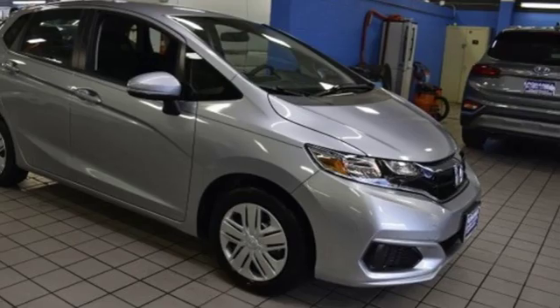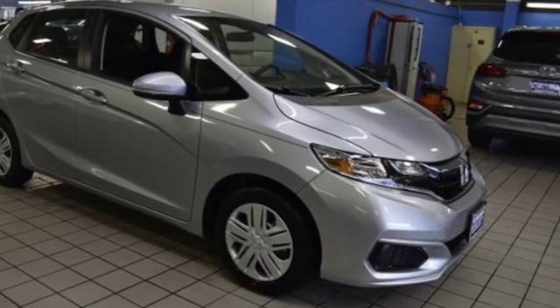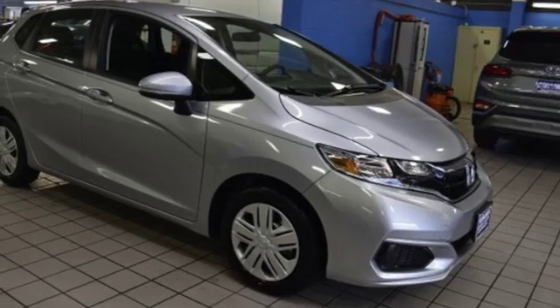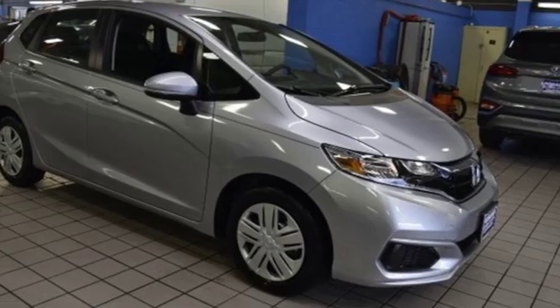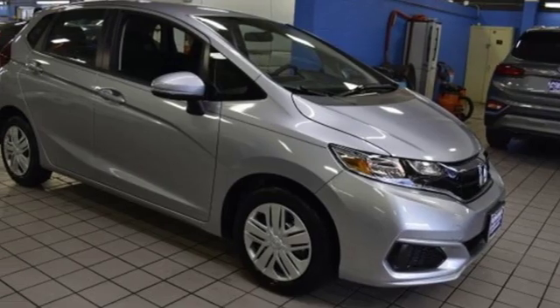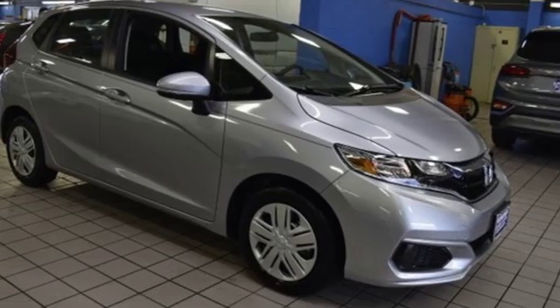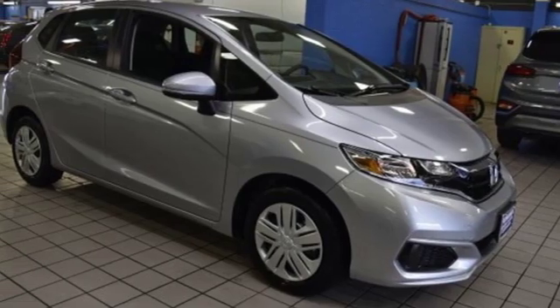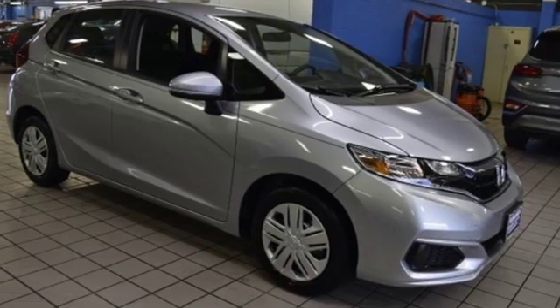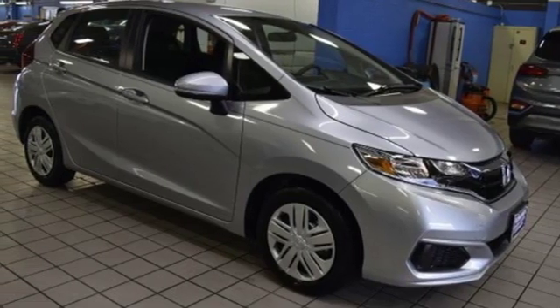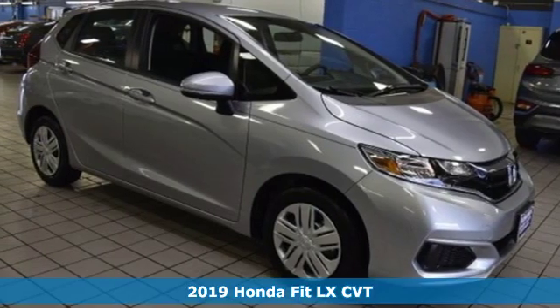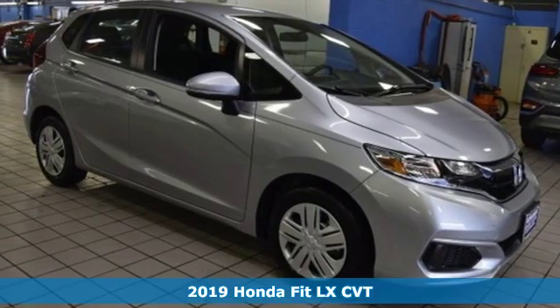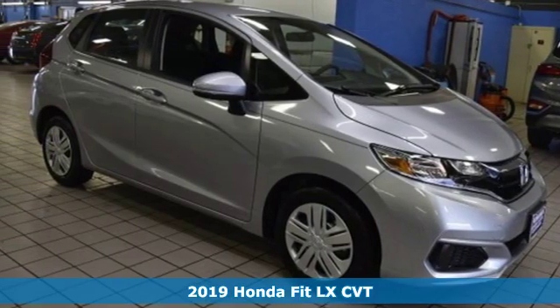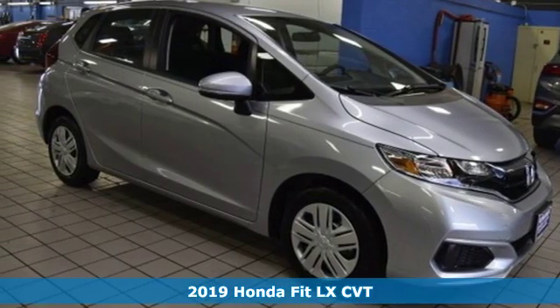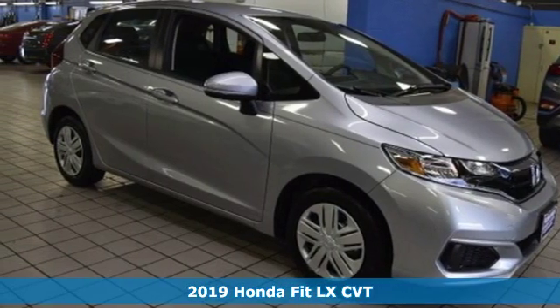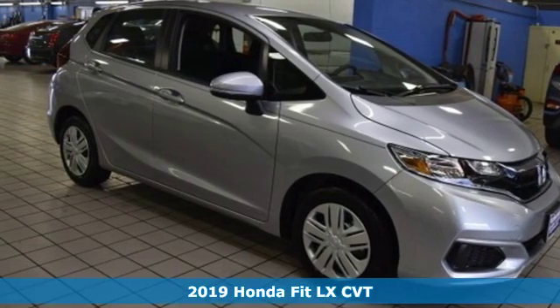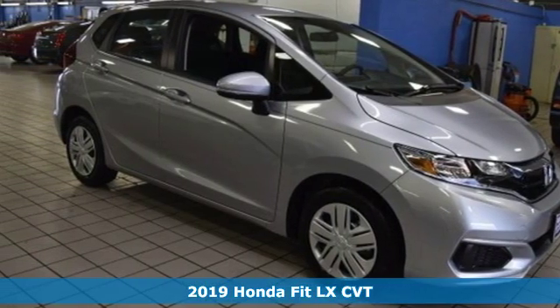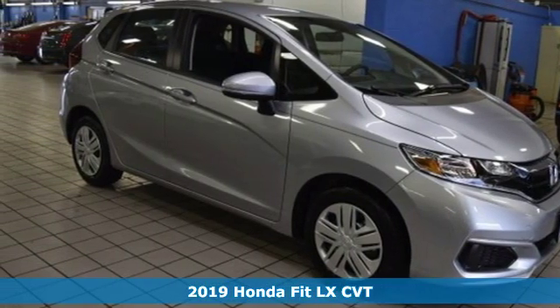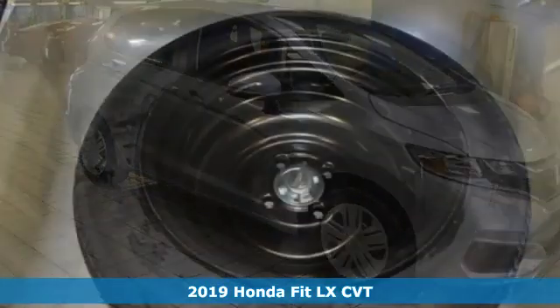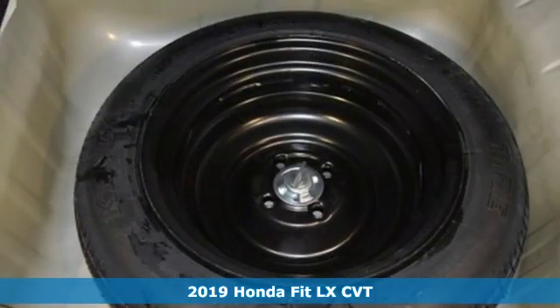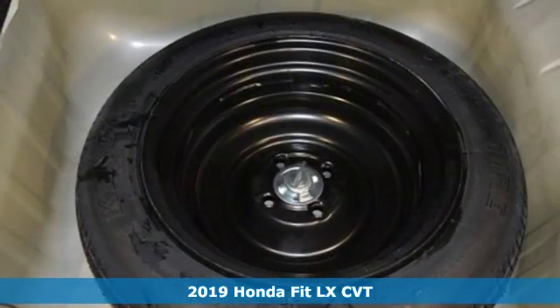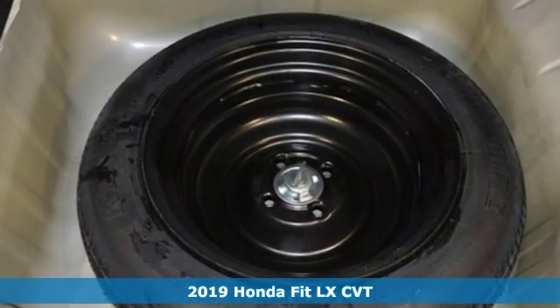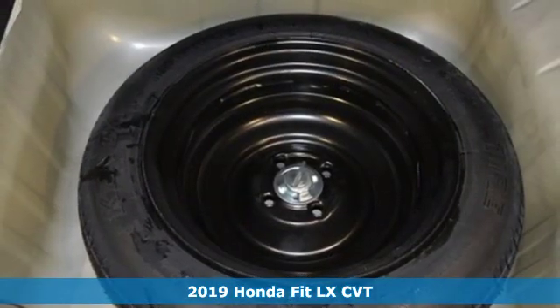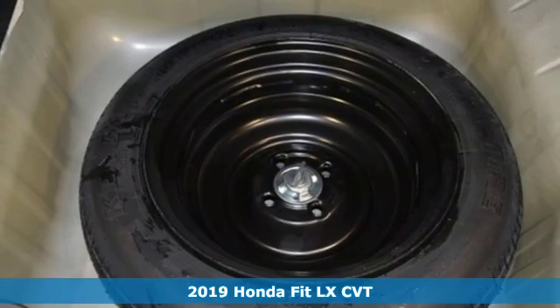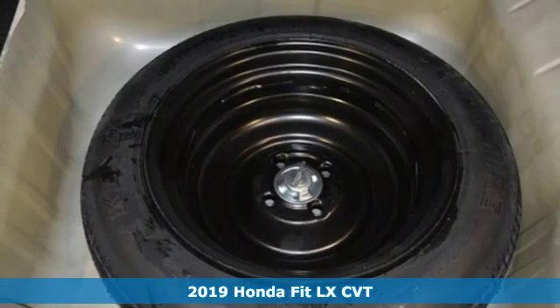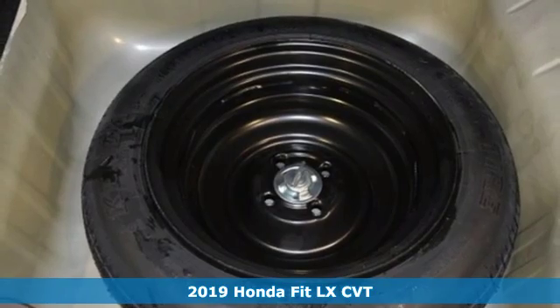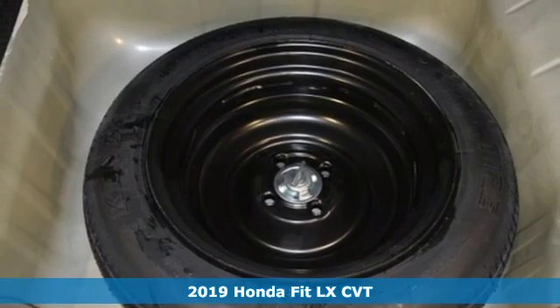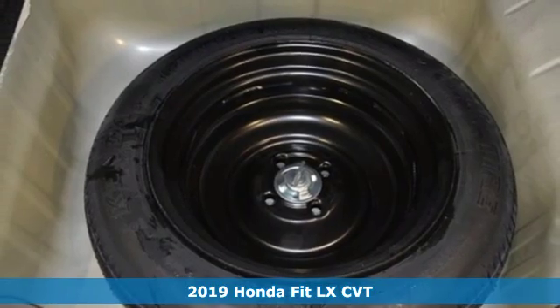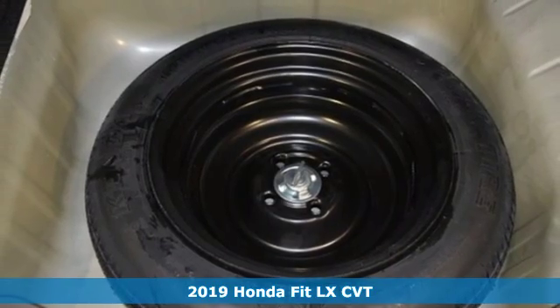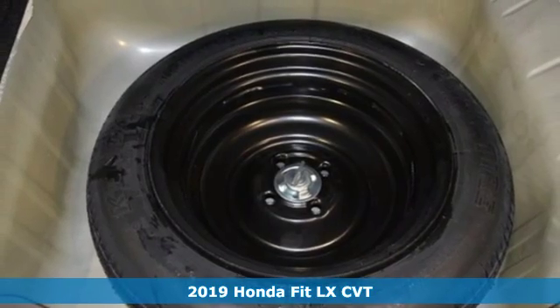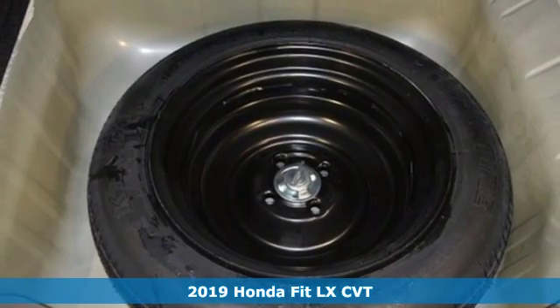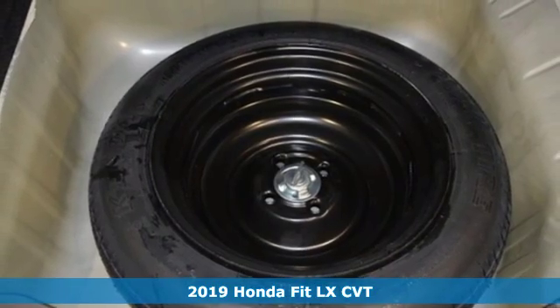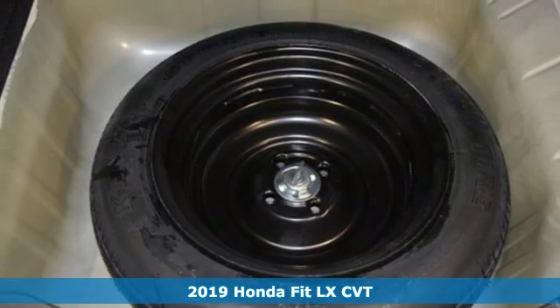It's a new 2019 Honda Fit. No matter what your cargo carrying needs are, this Honda will make it fit.